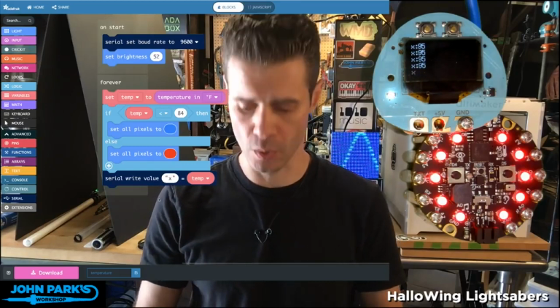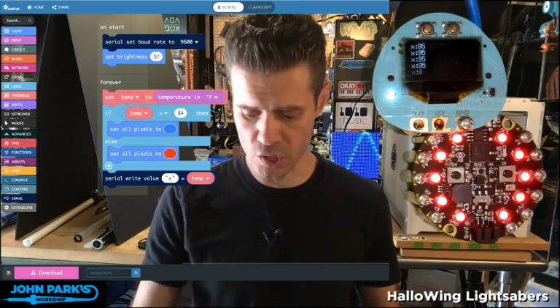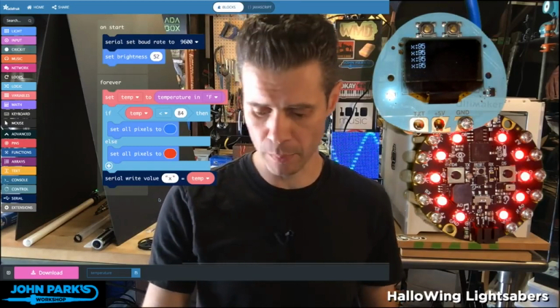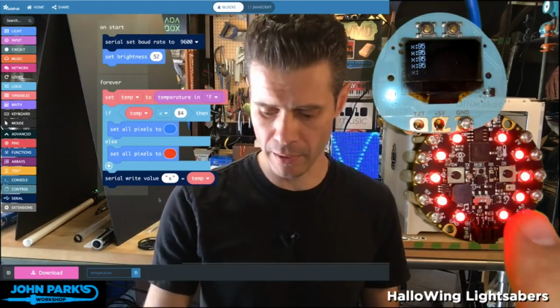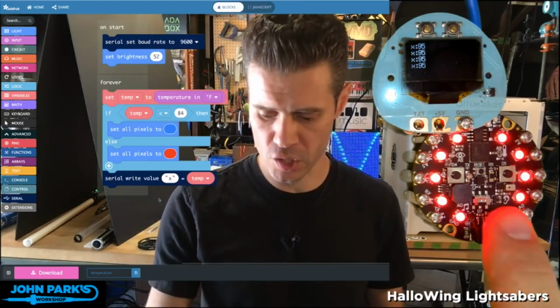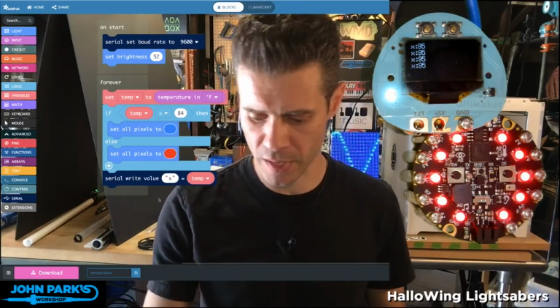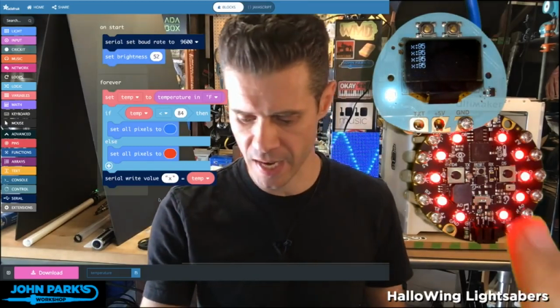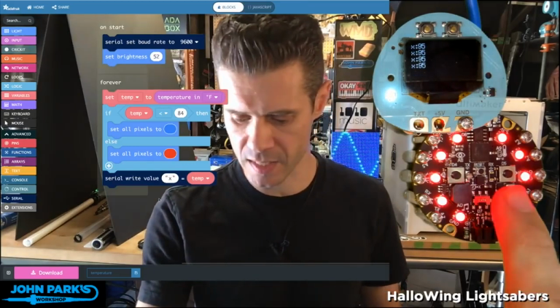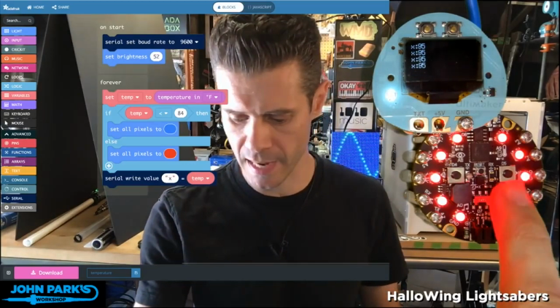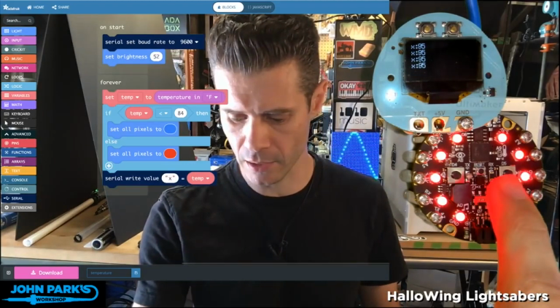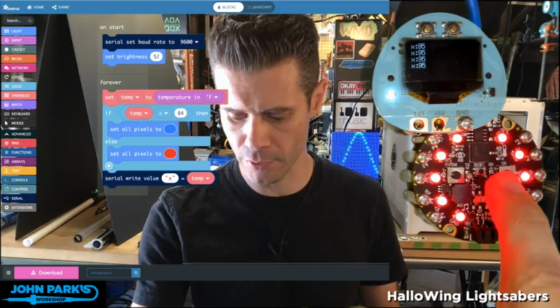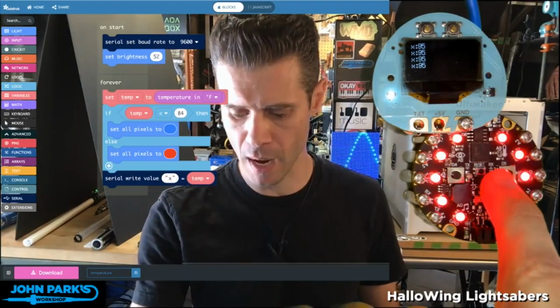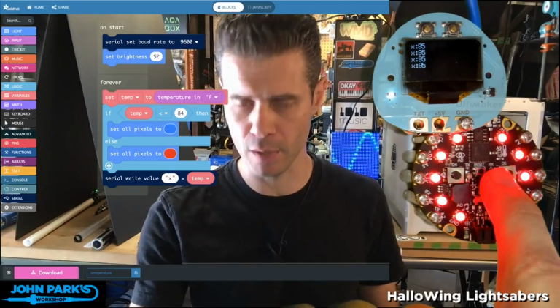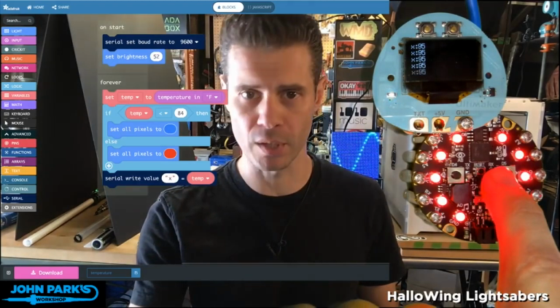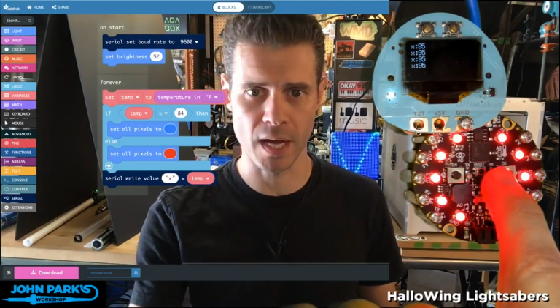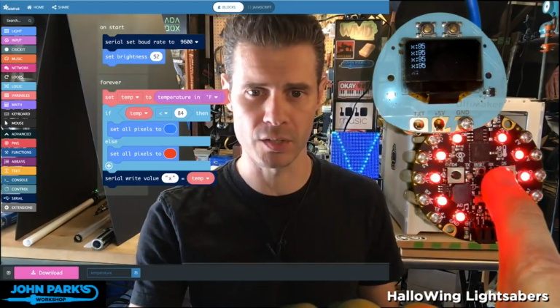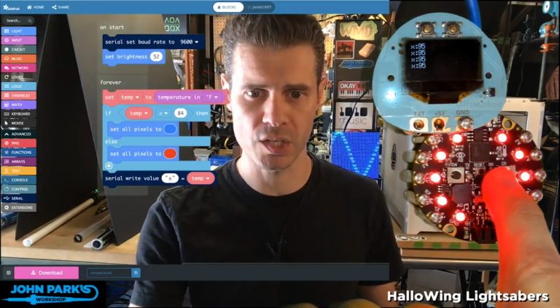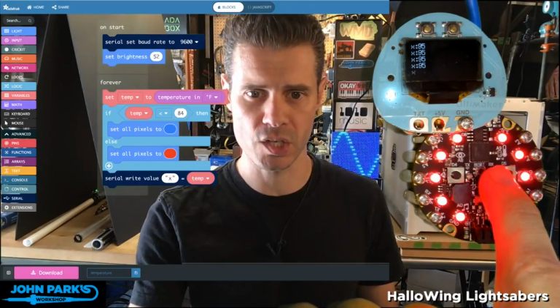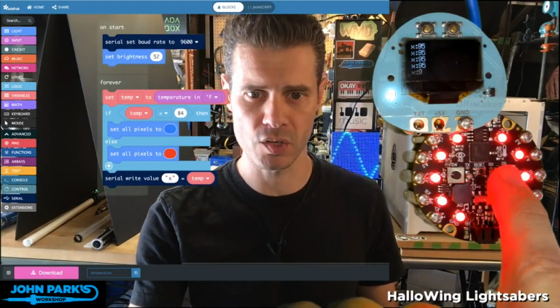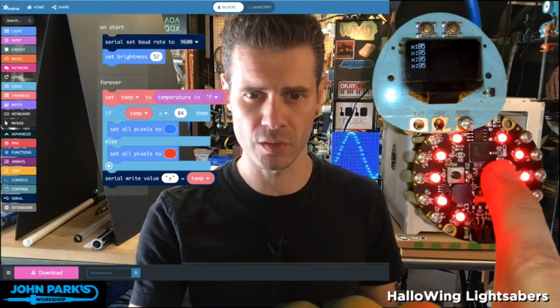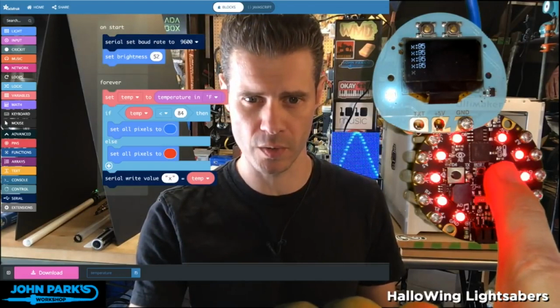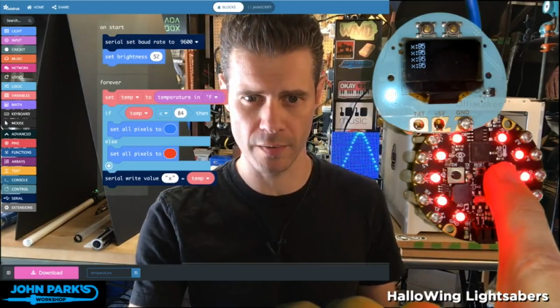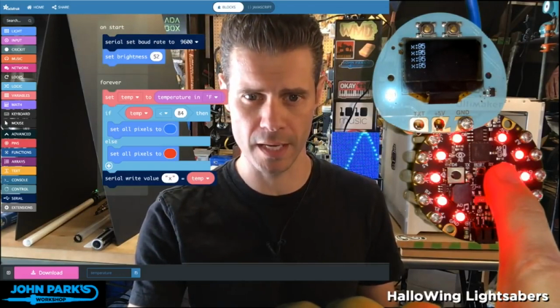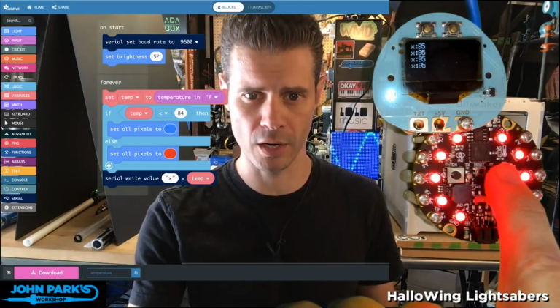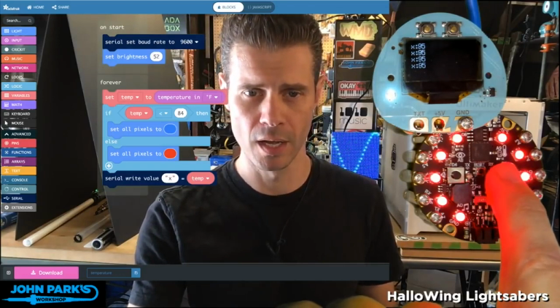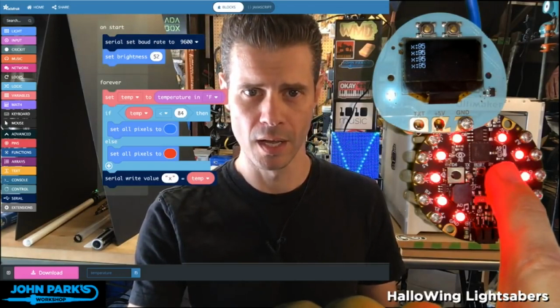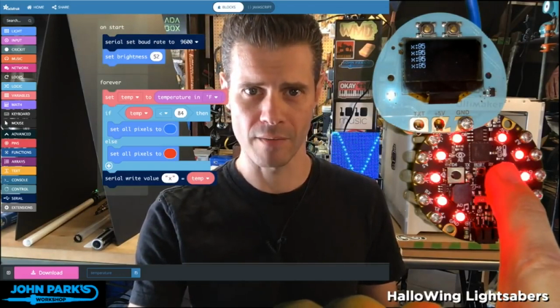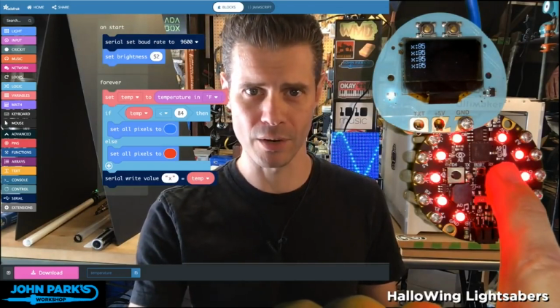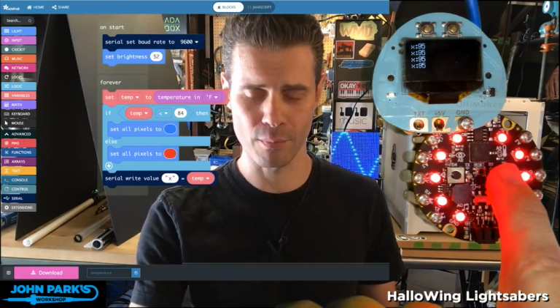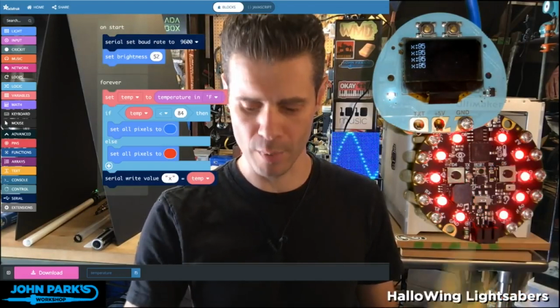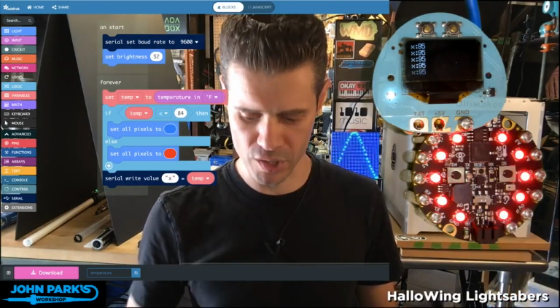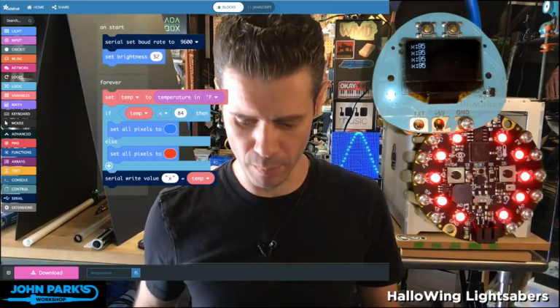The Circuit Playground Express has a little thermometer built on. You'll see there's this little silk screen right here of a little thermometer symbol.